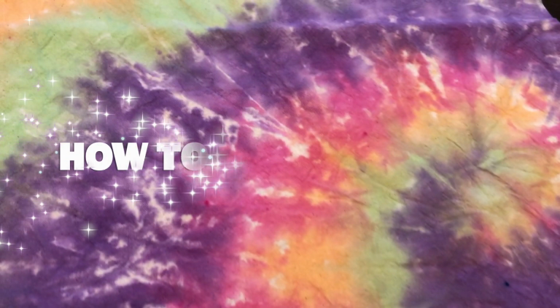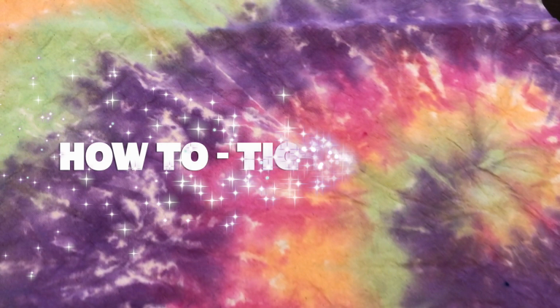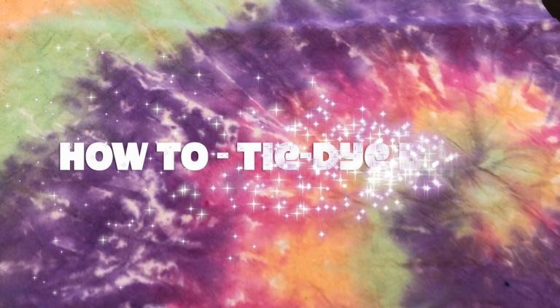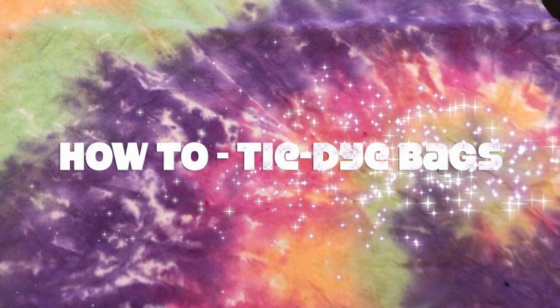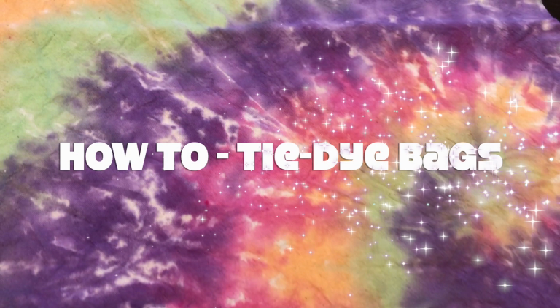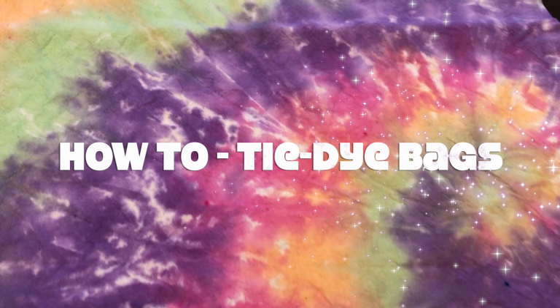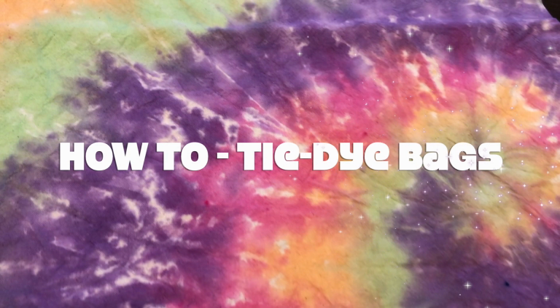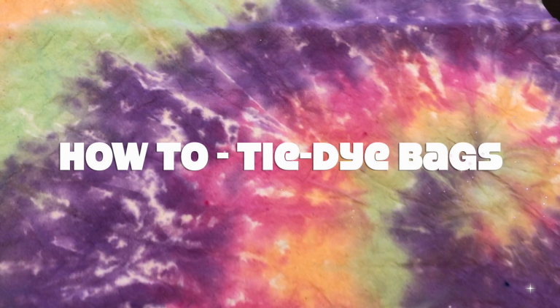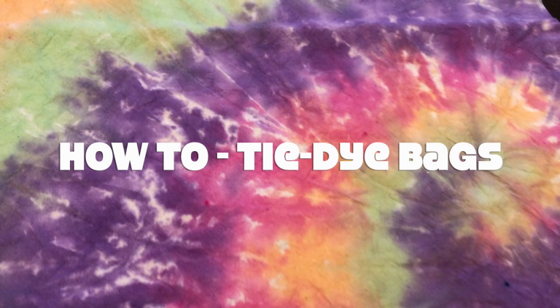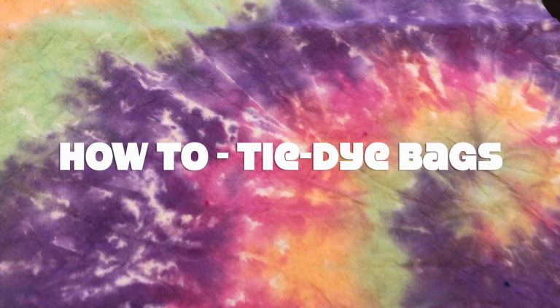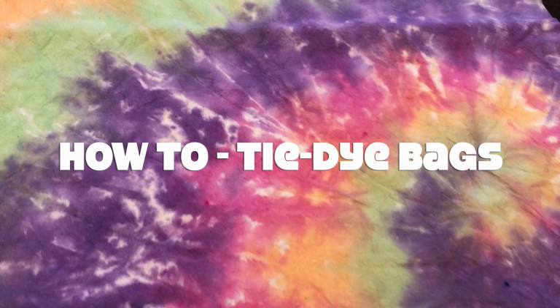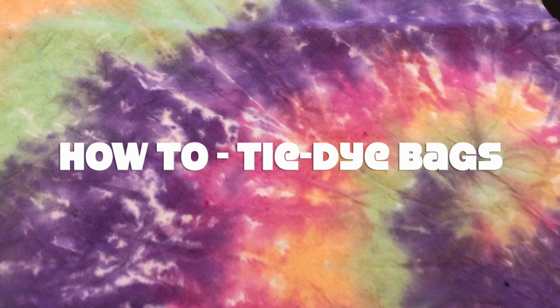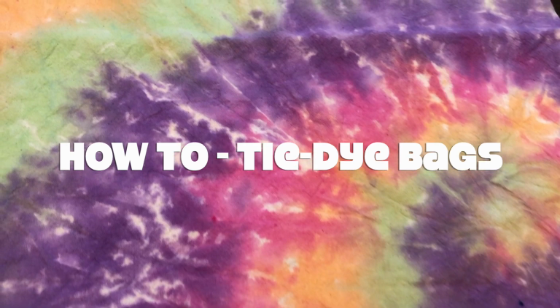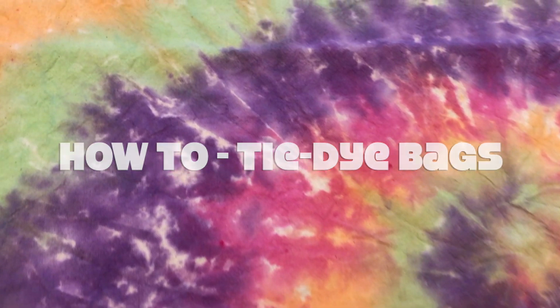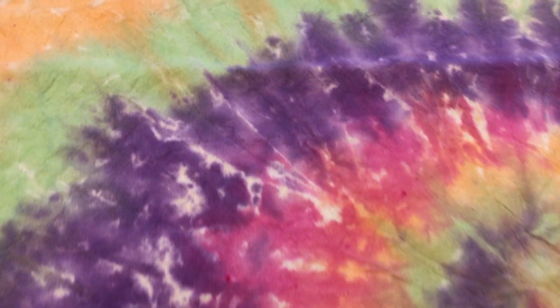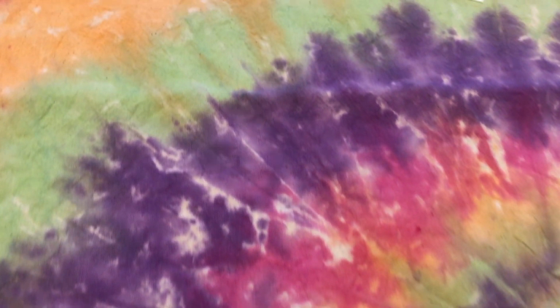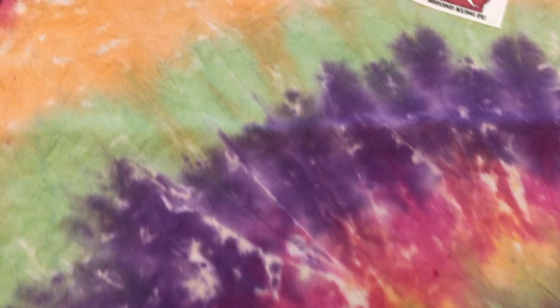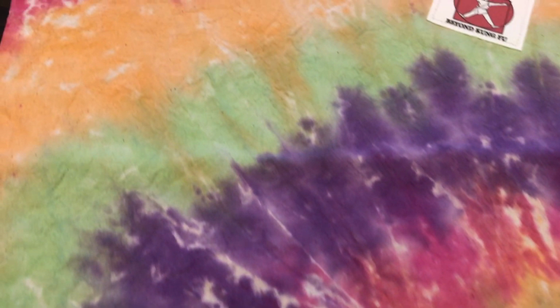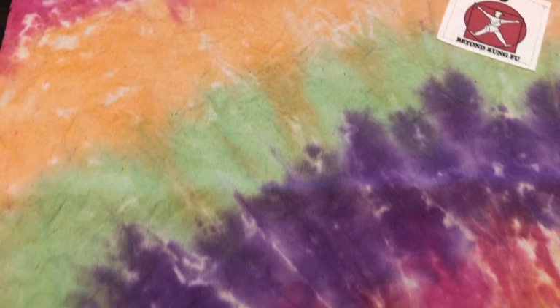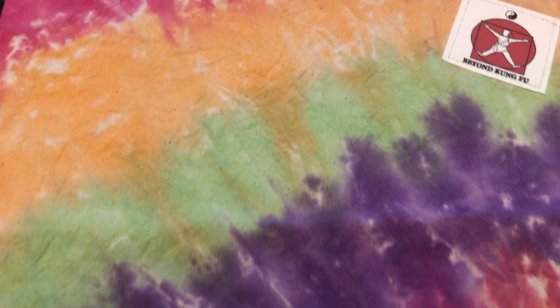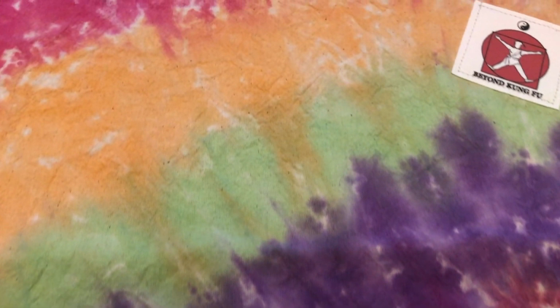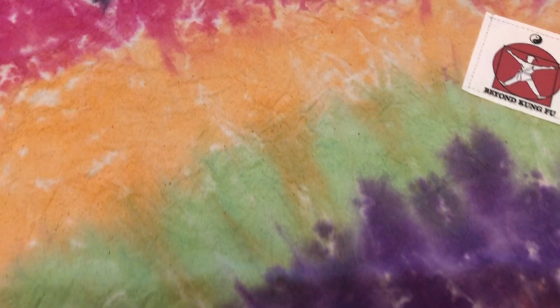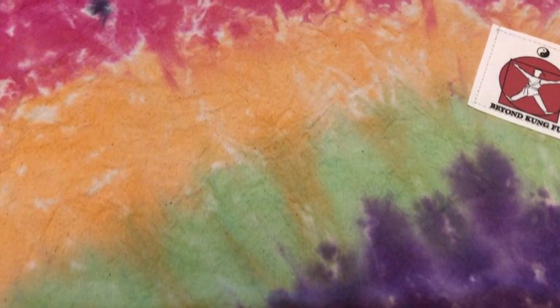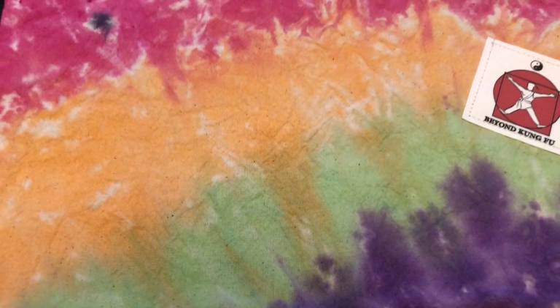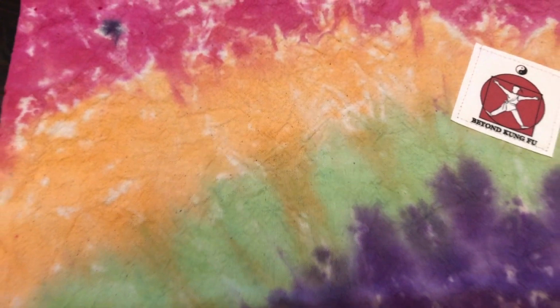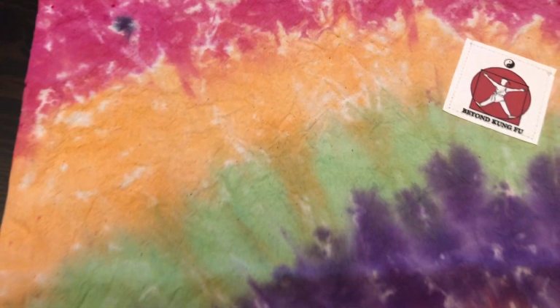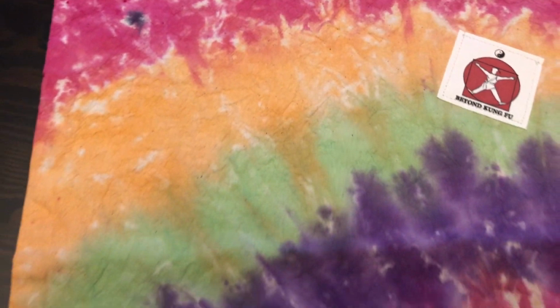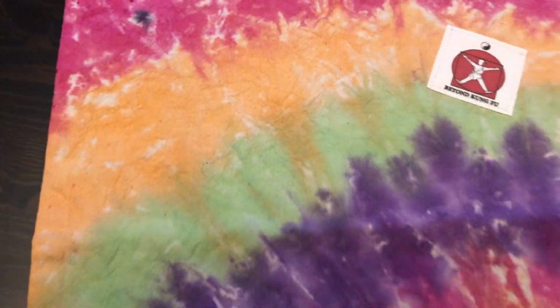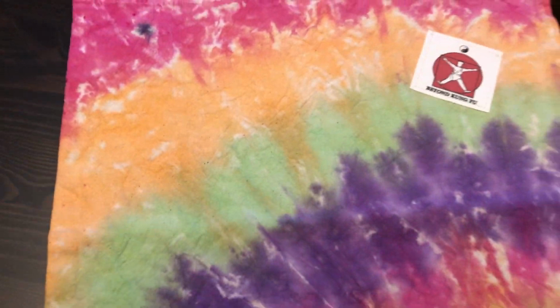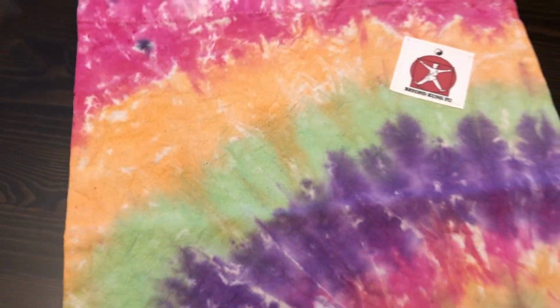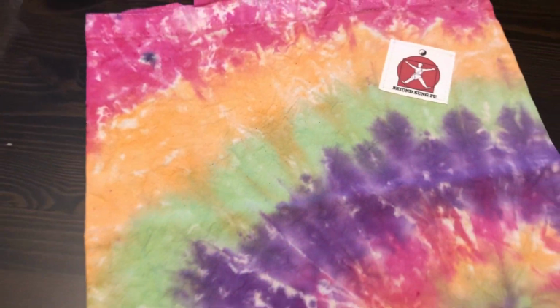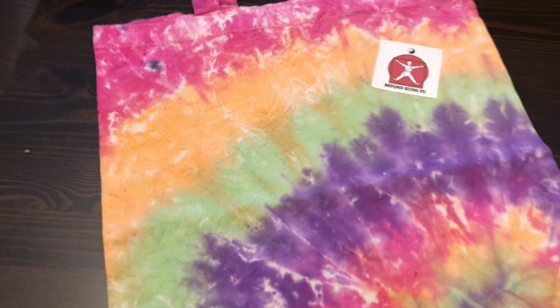Welcome everyone to Beyond Kung Fu's channel. Today we're going to be learning how to tie dye some simple cloth reusable bags.